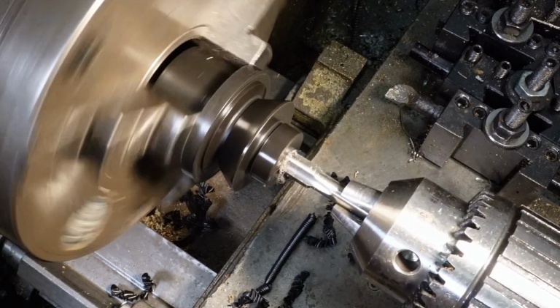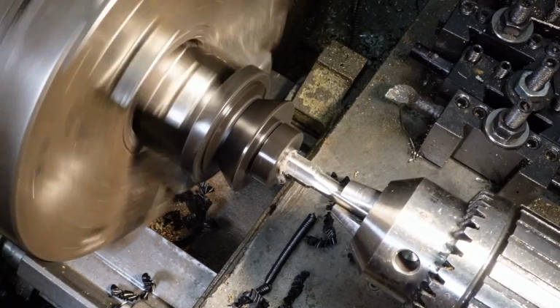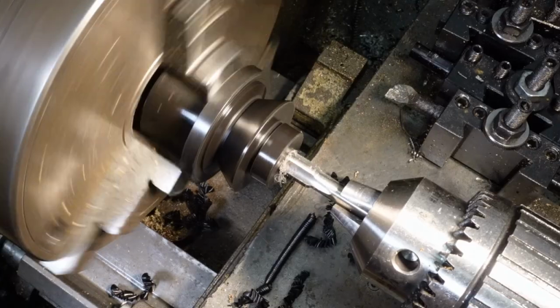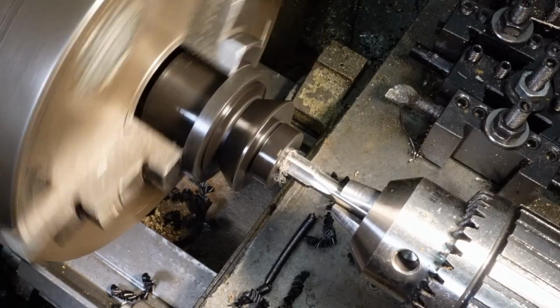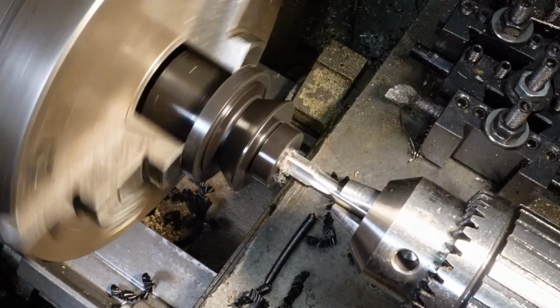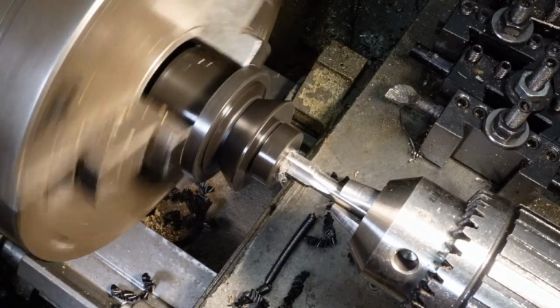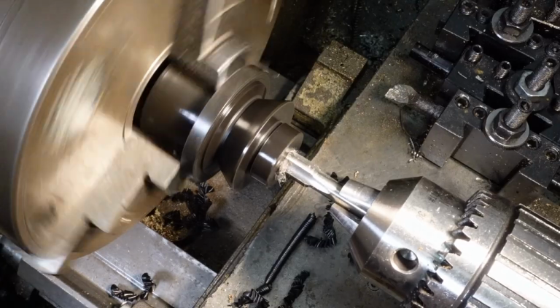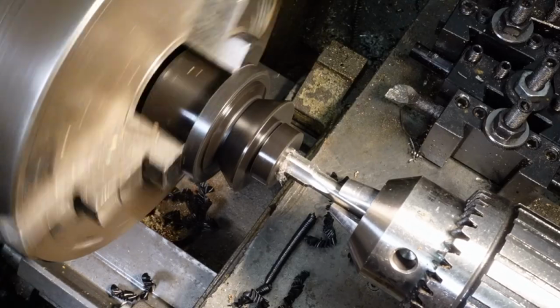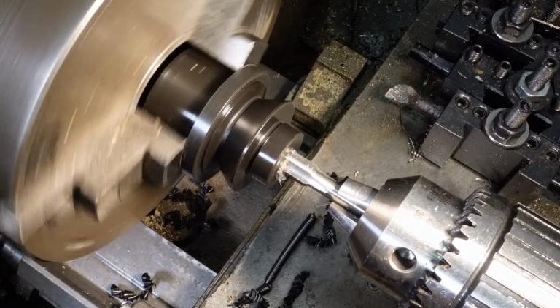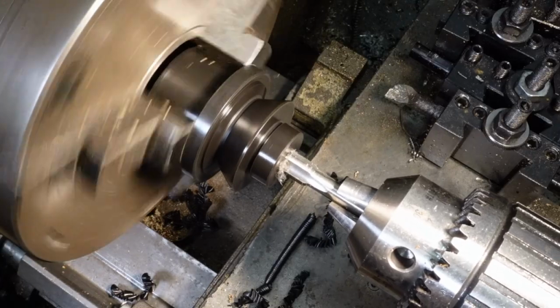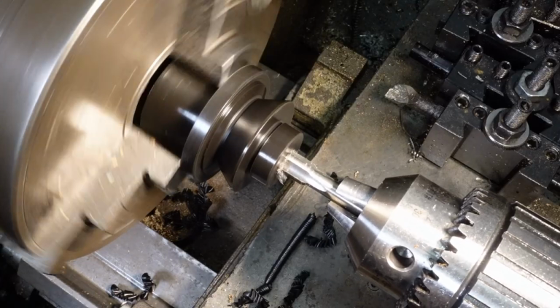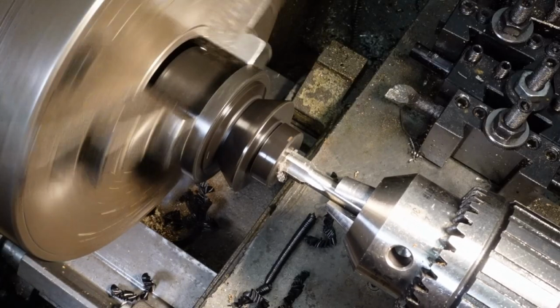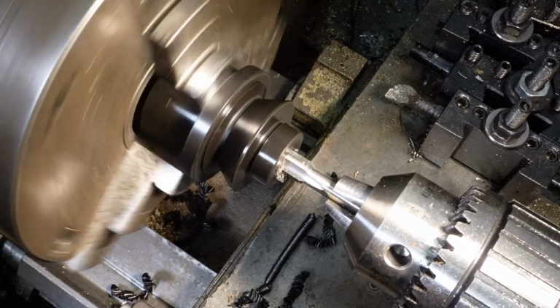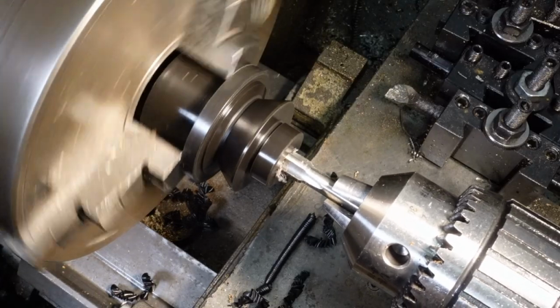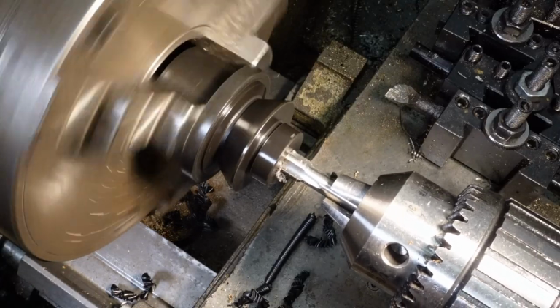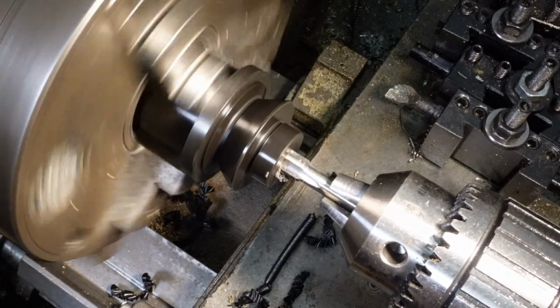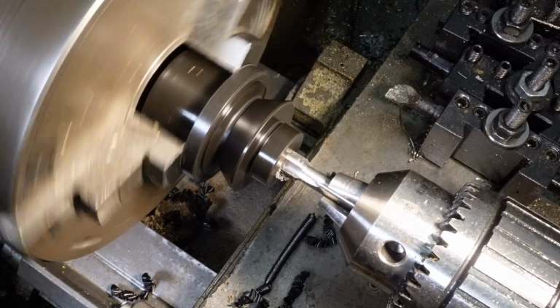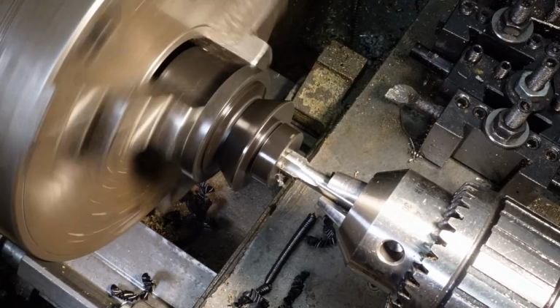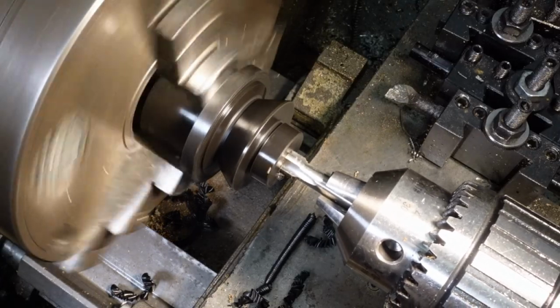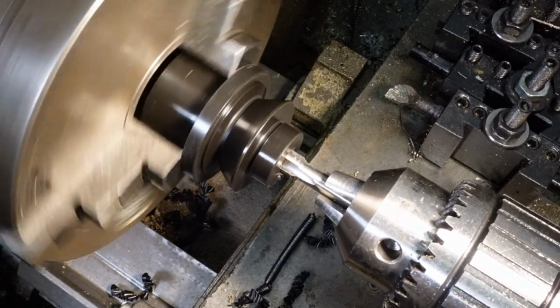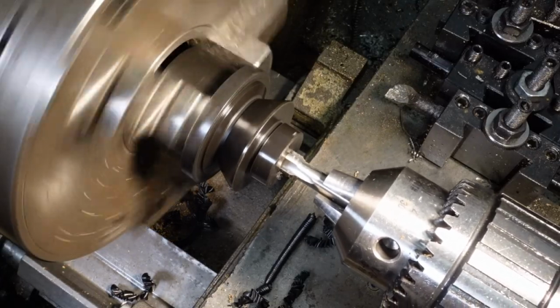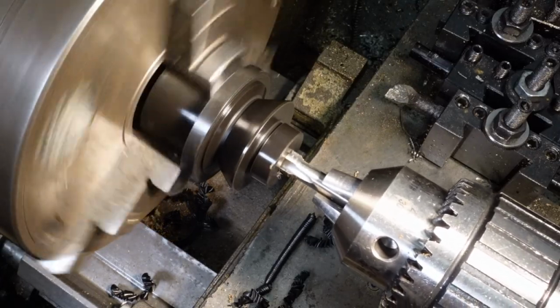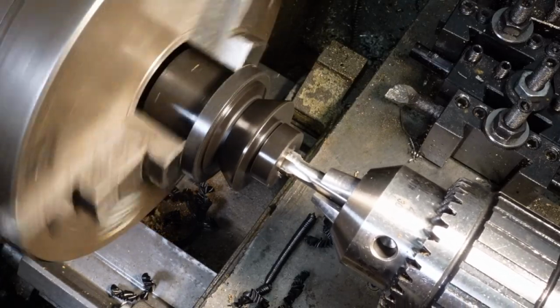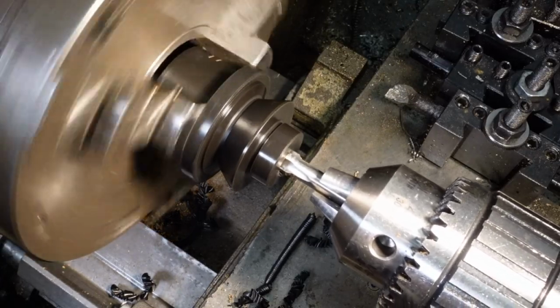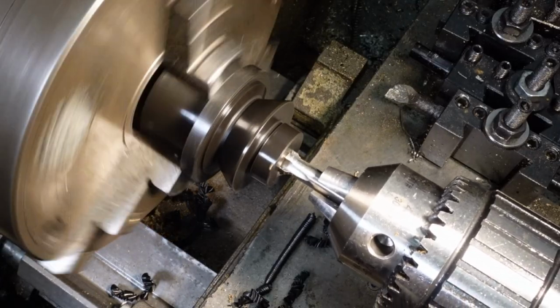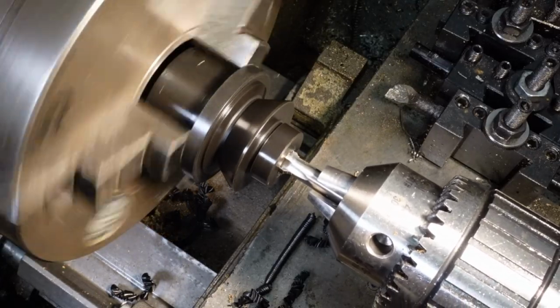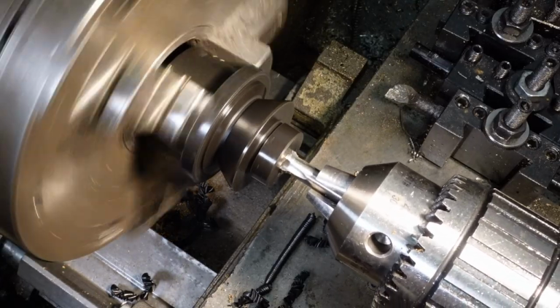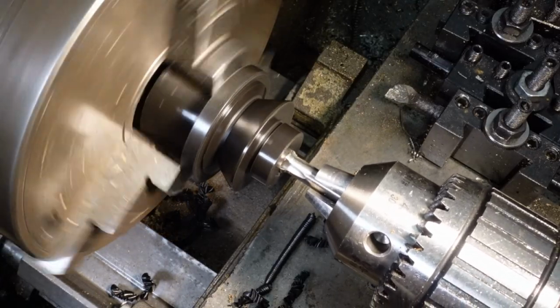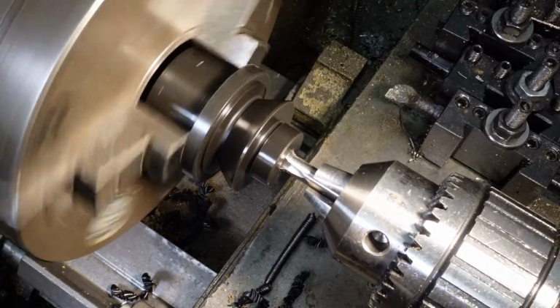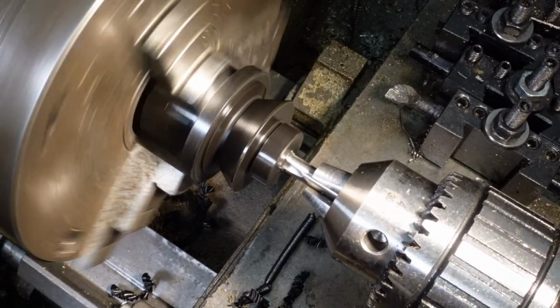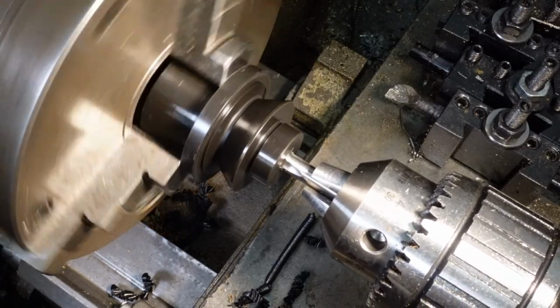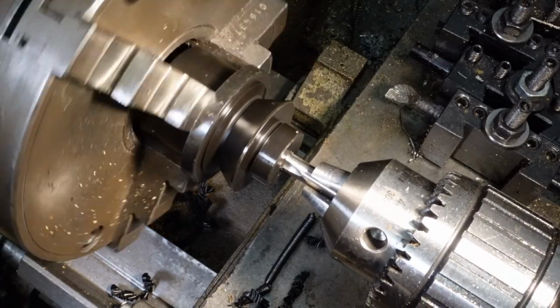Tap again and chamfer, and try not to make it too deep.